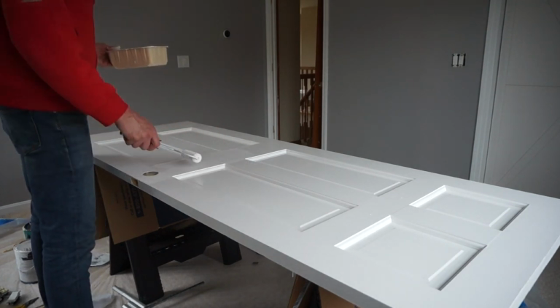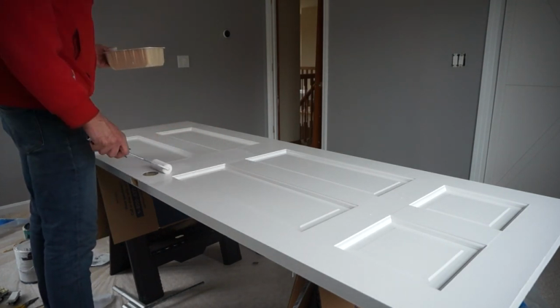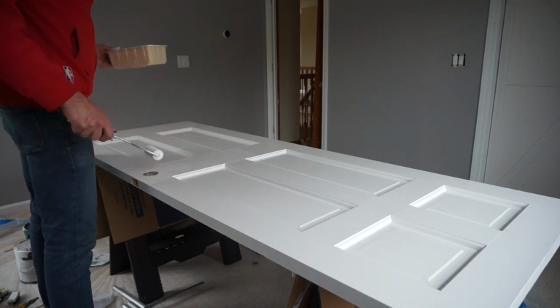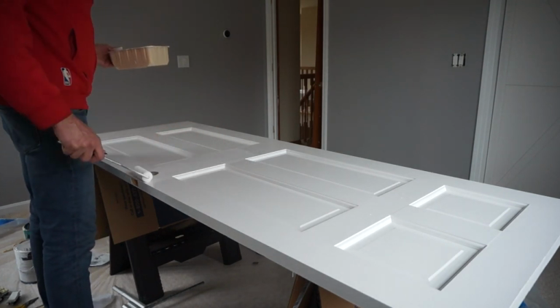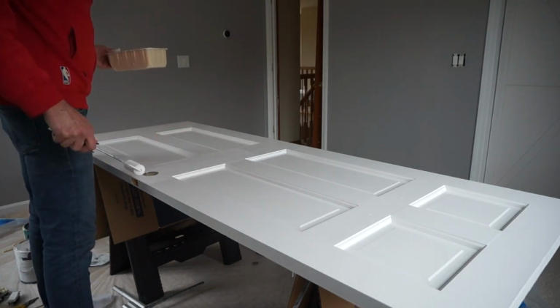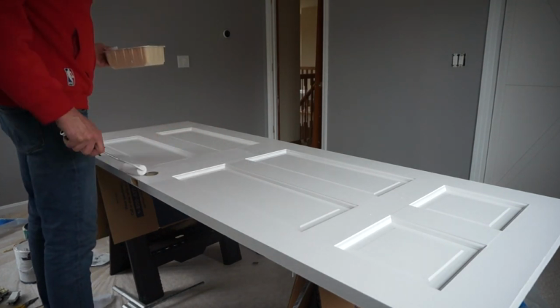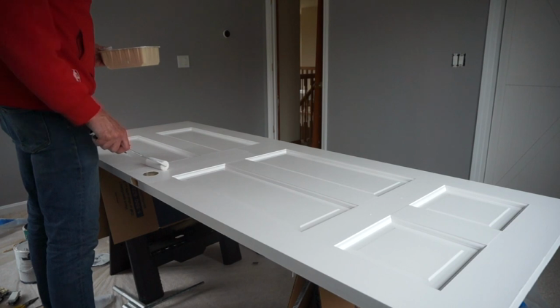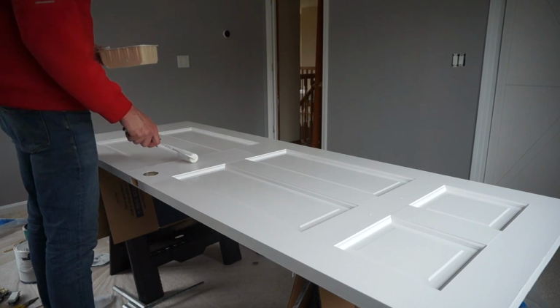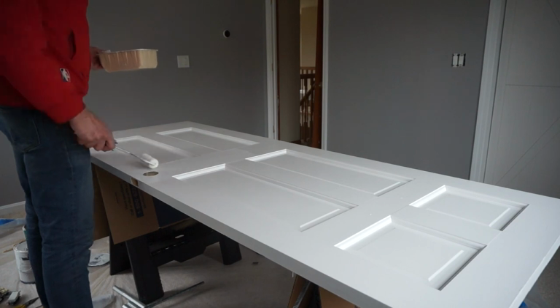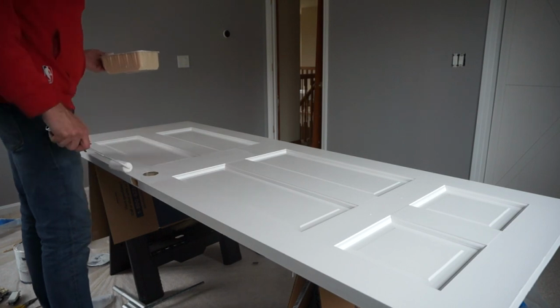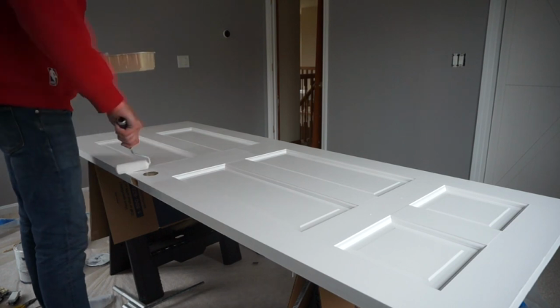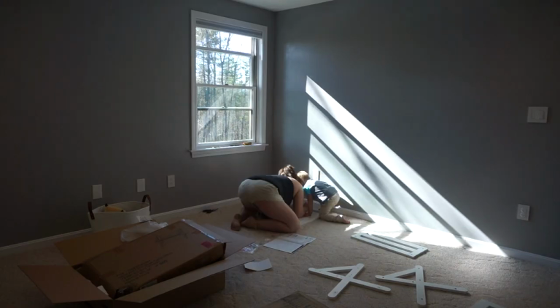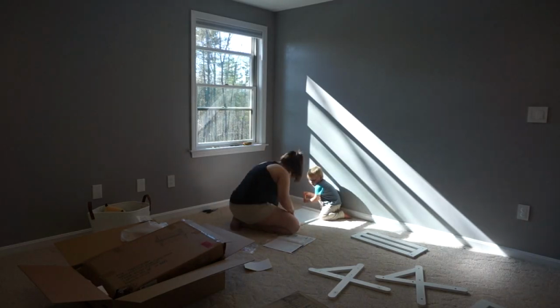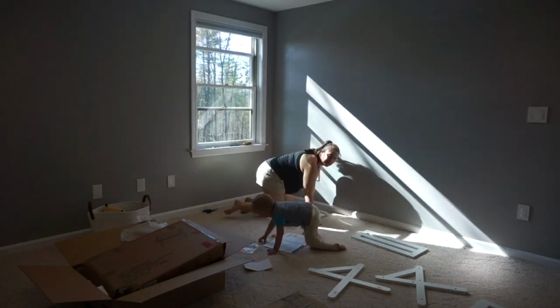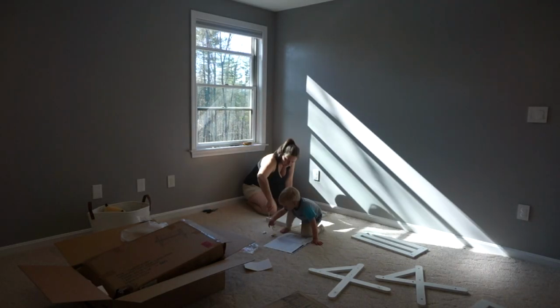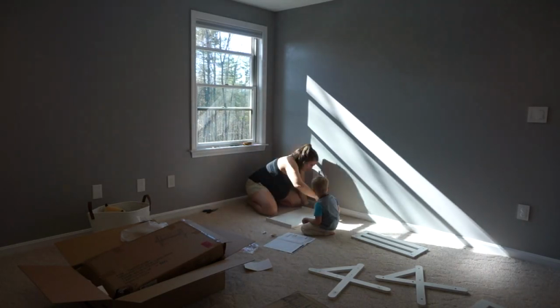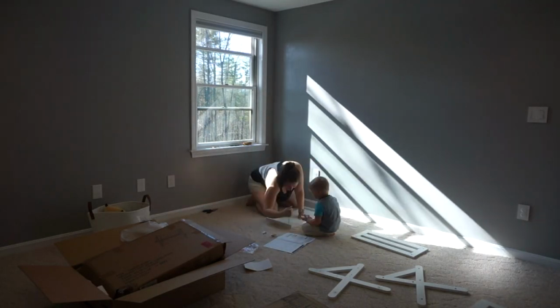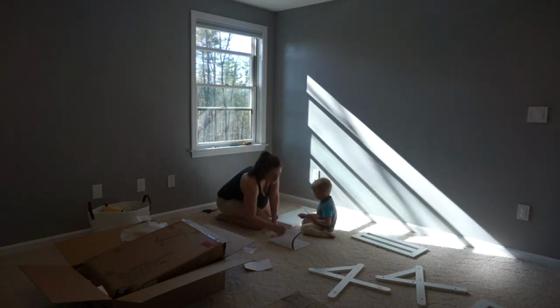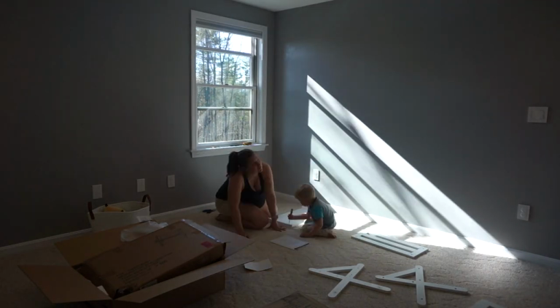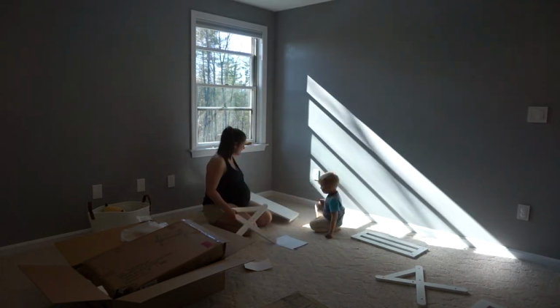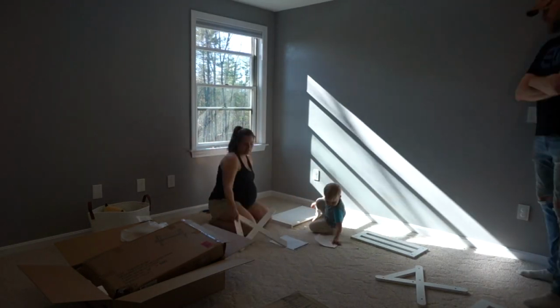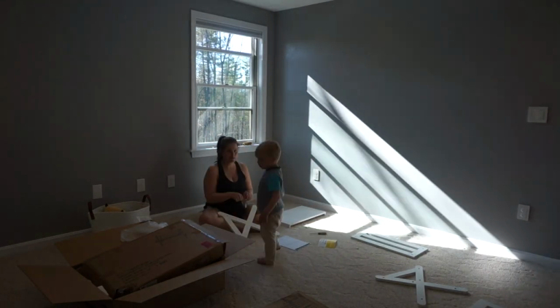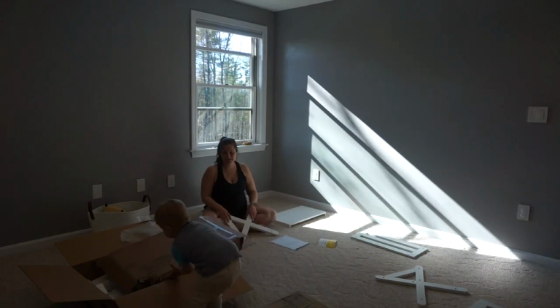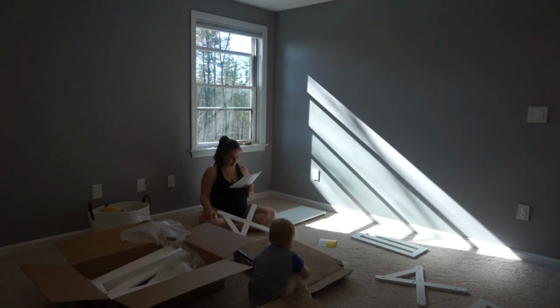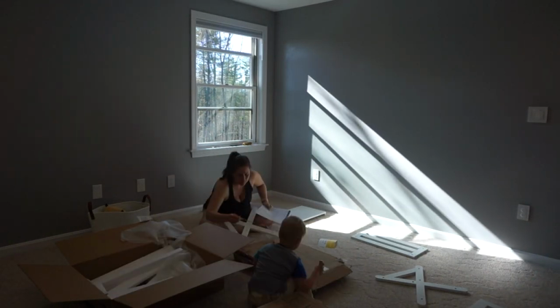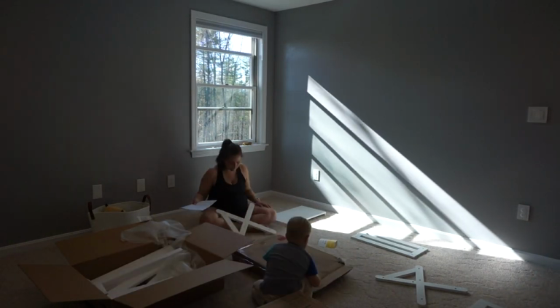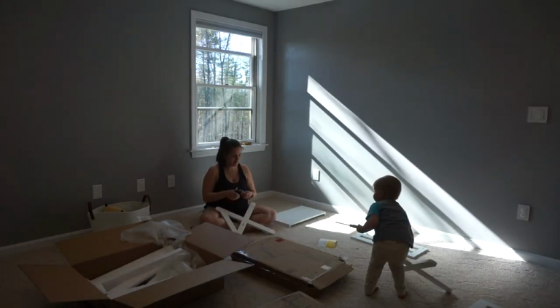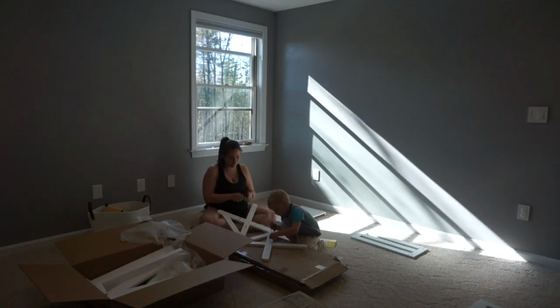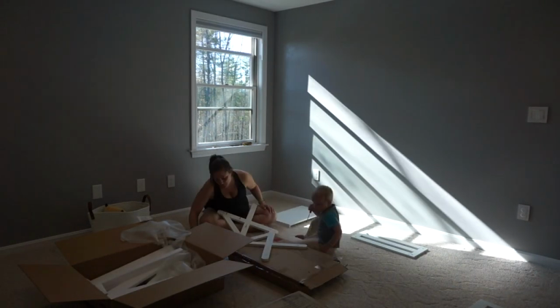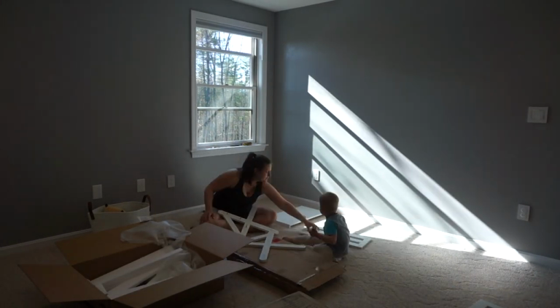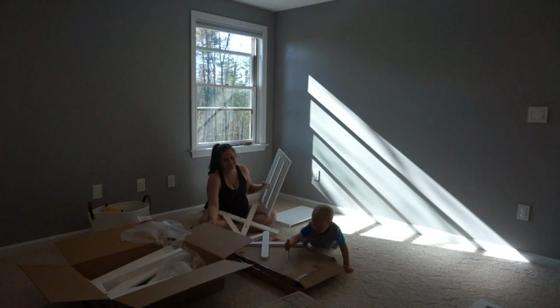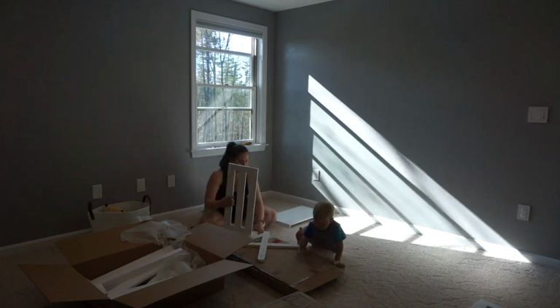And after what seems like forever, once the door has its final coat of paint, we can start assembling some of the furniture.